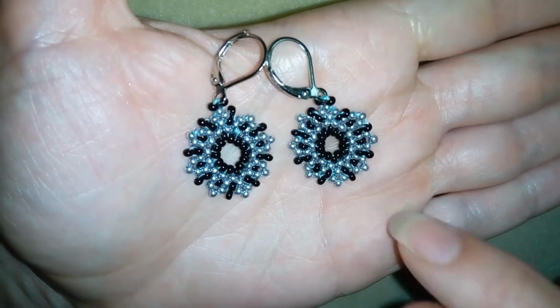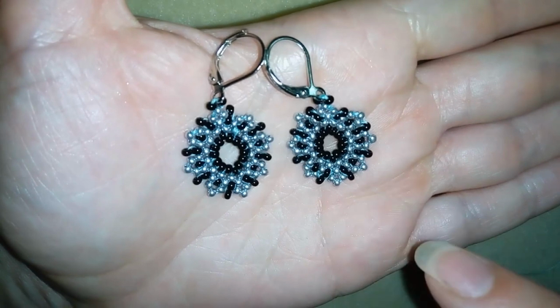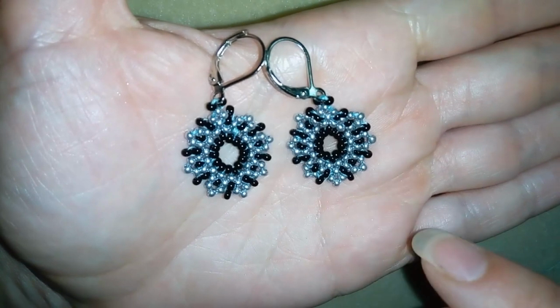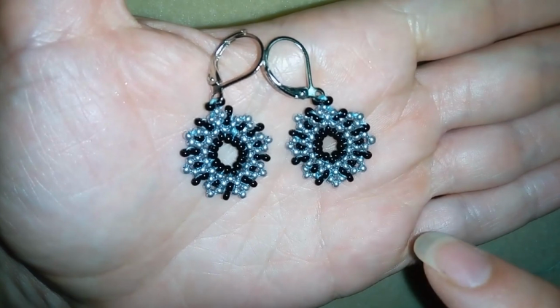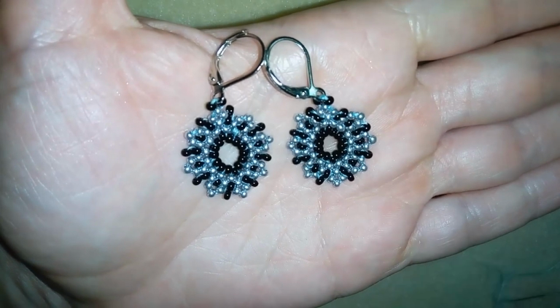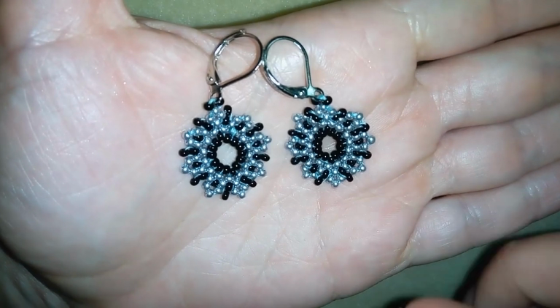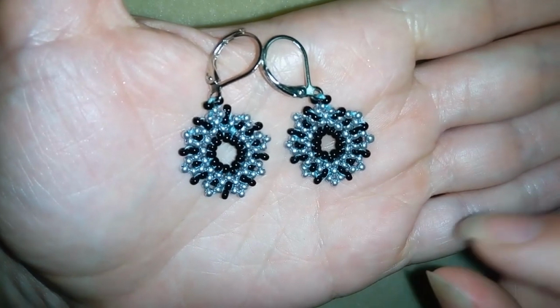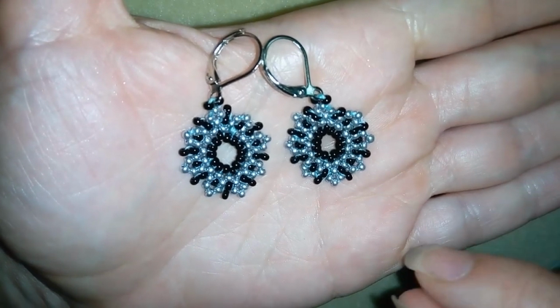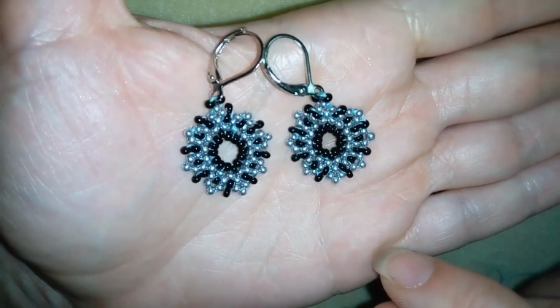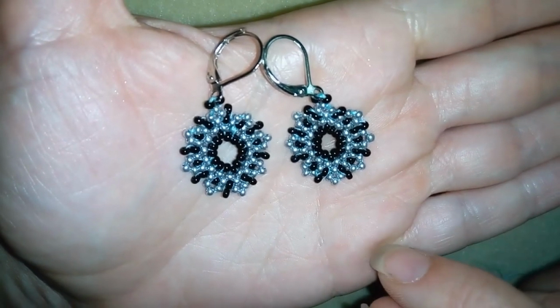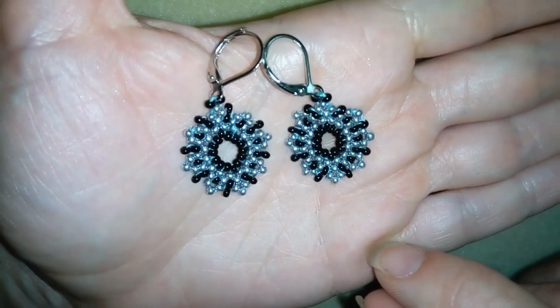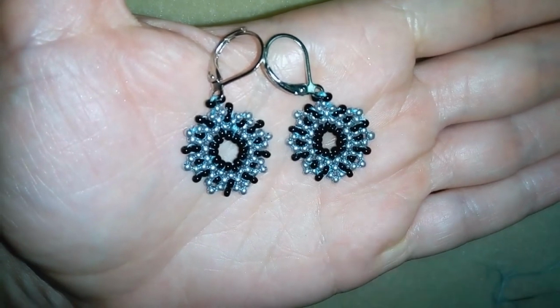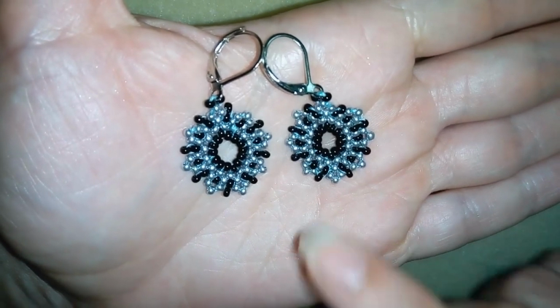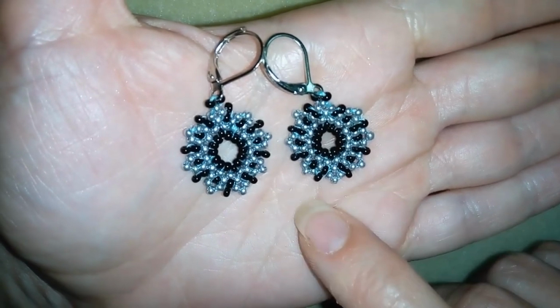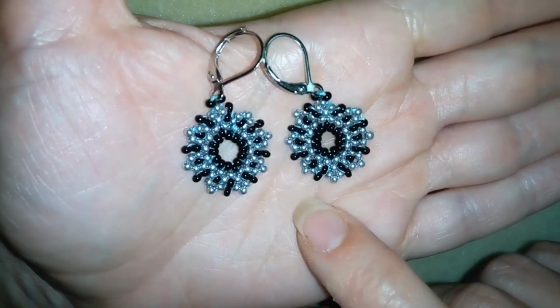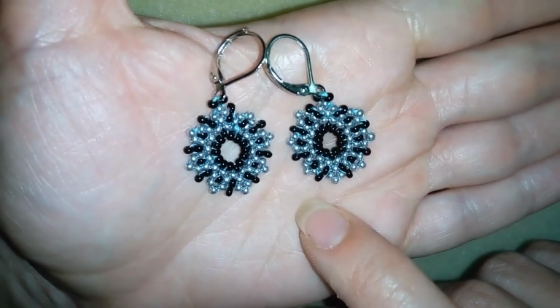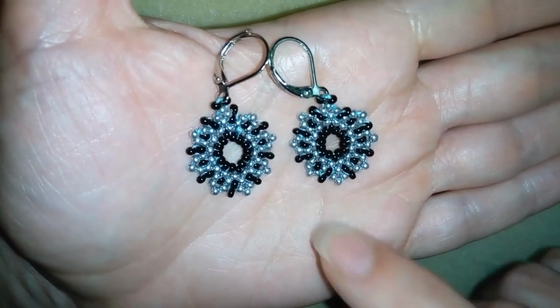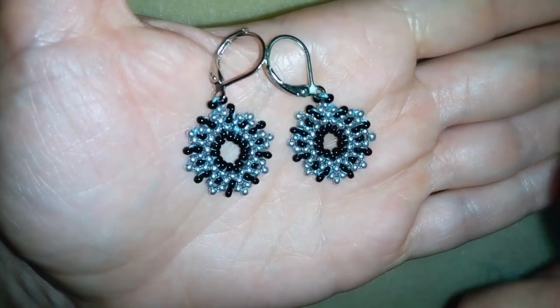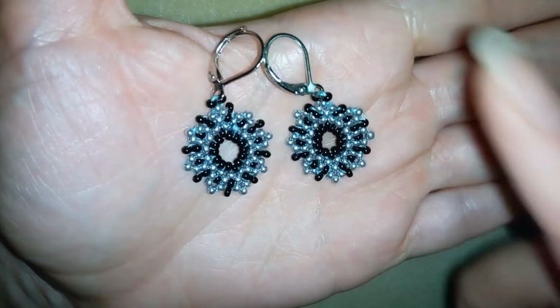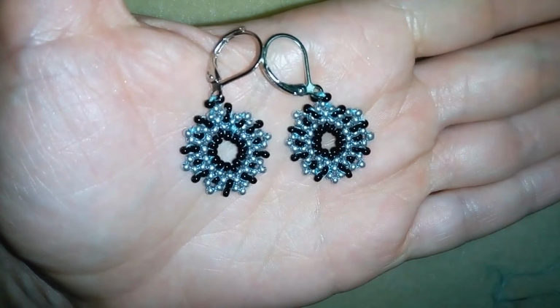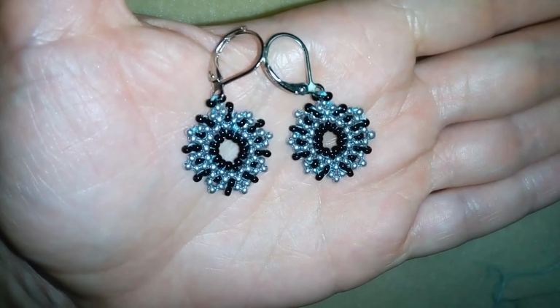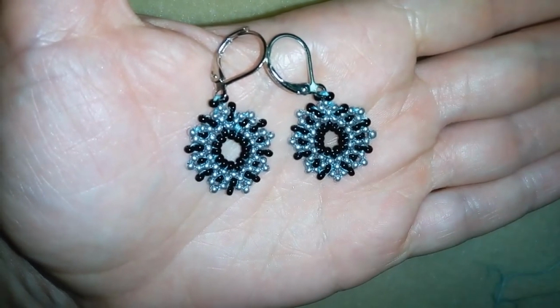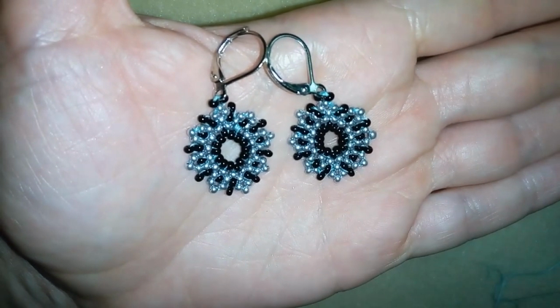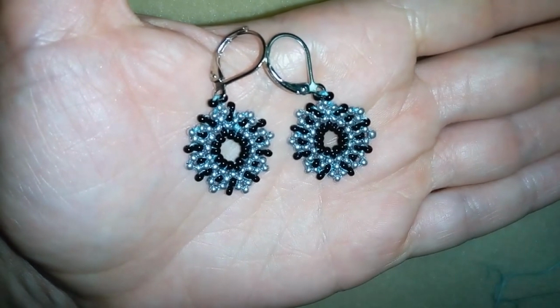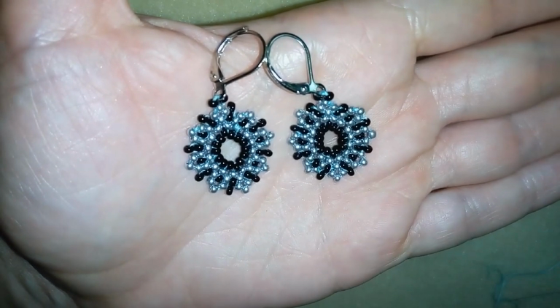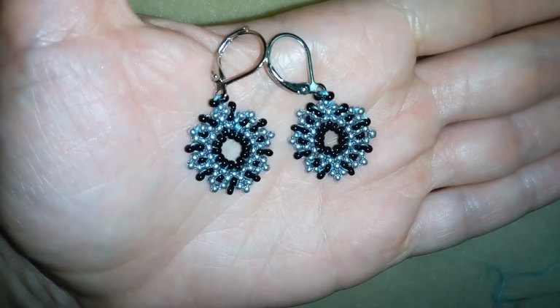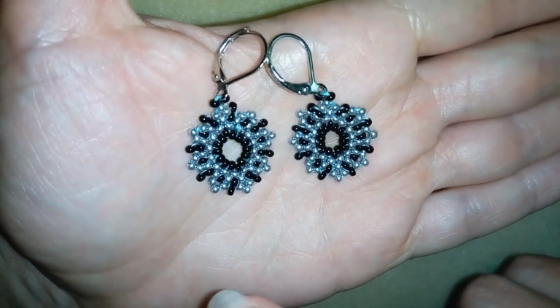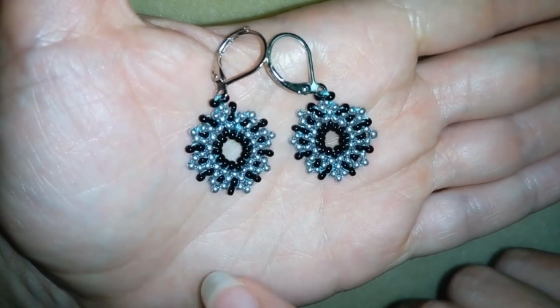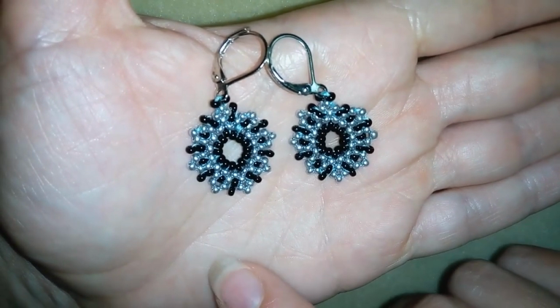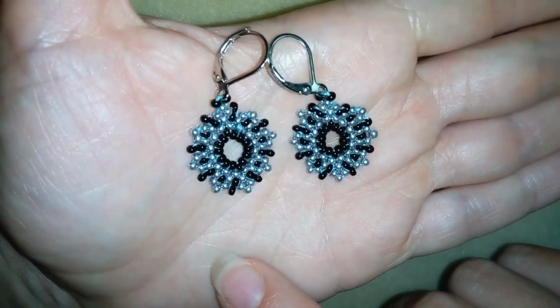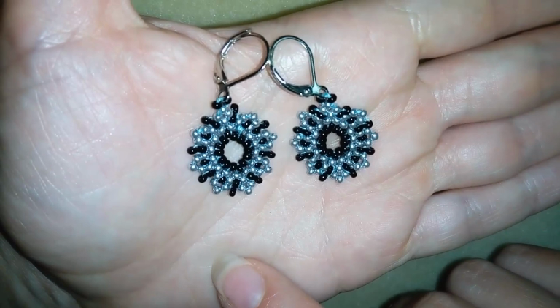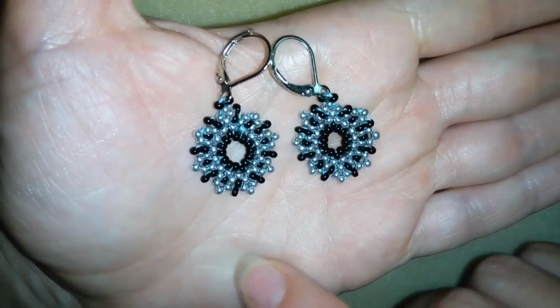For these you need really simple stuff — only seed beads and ear wires to attach them.